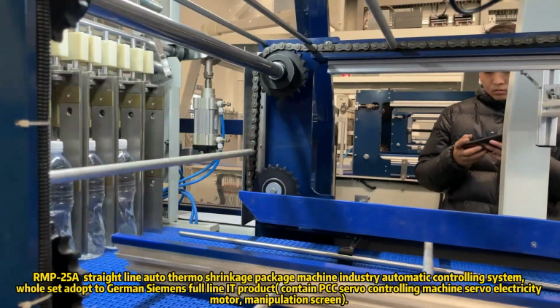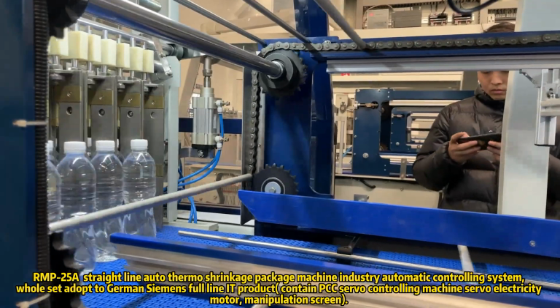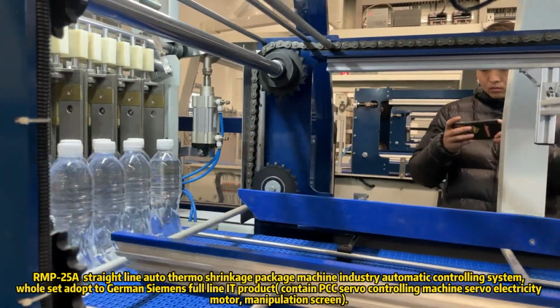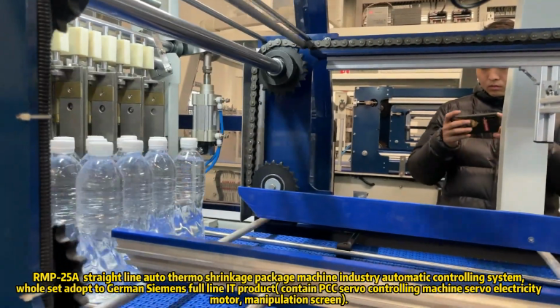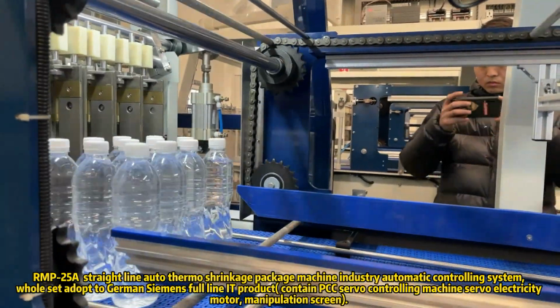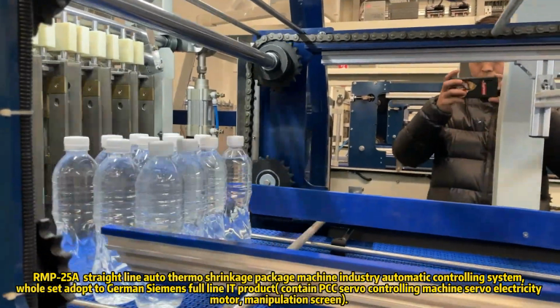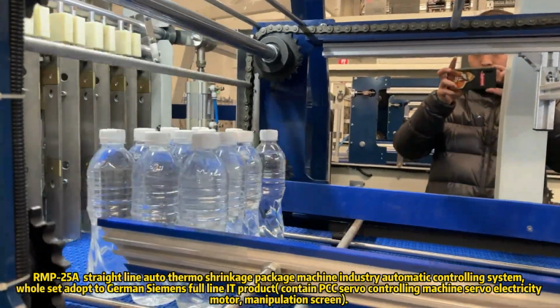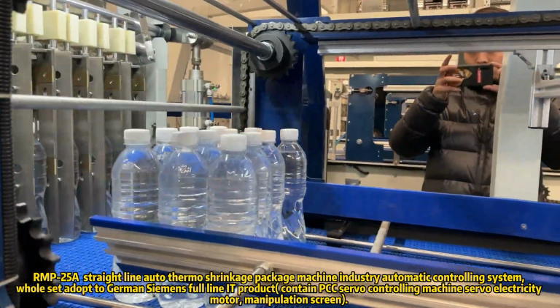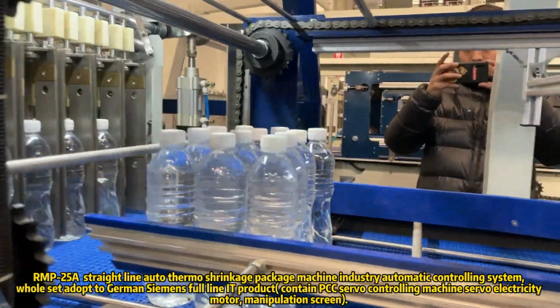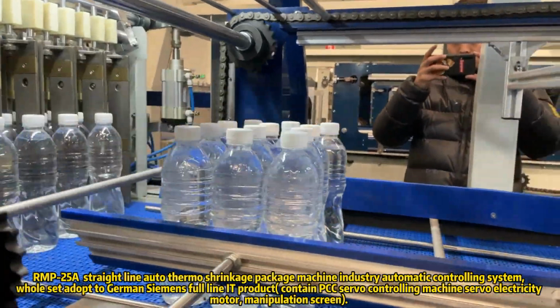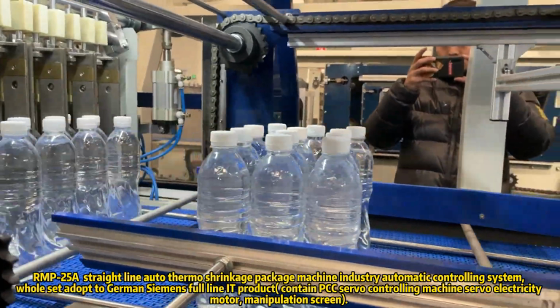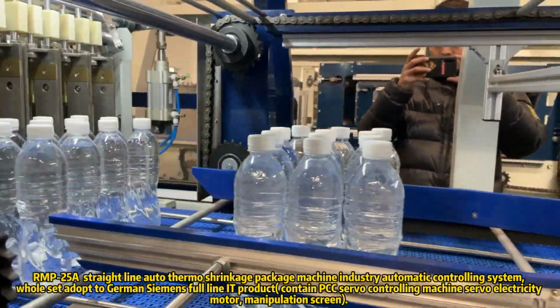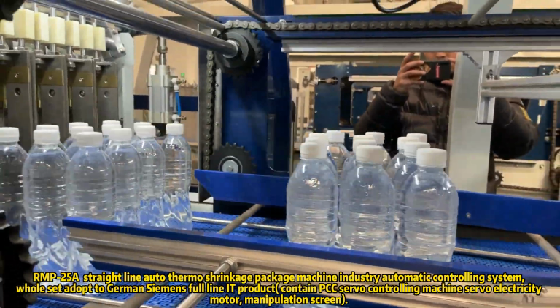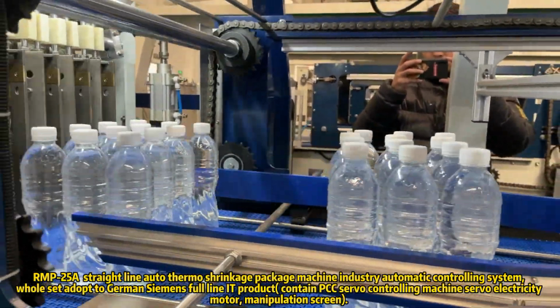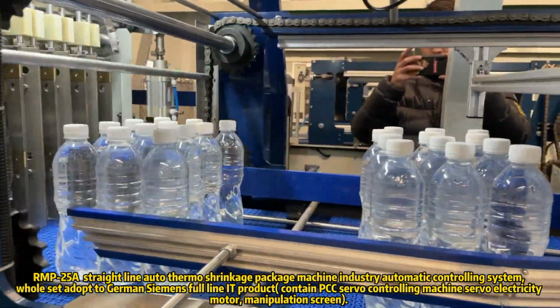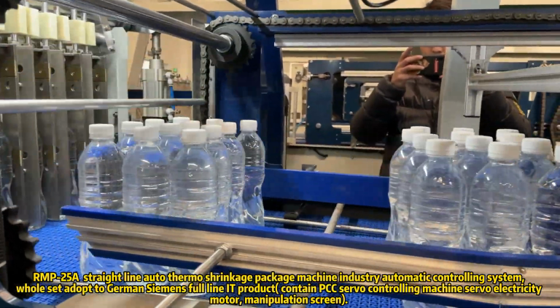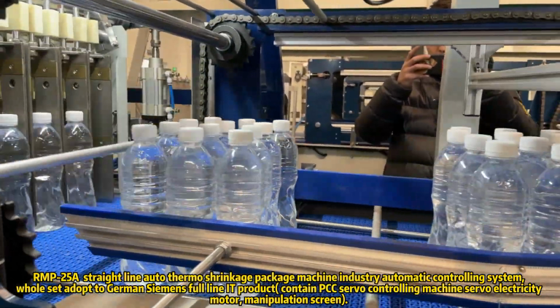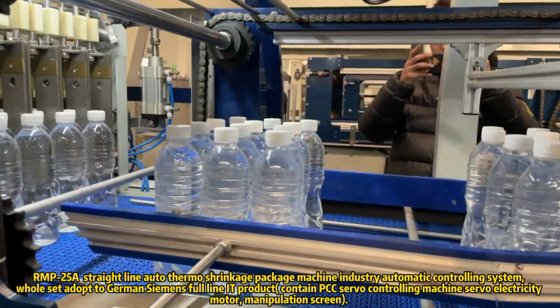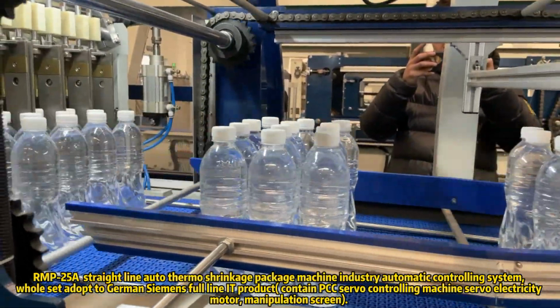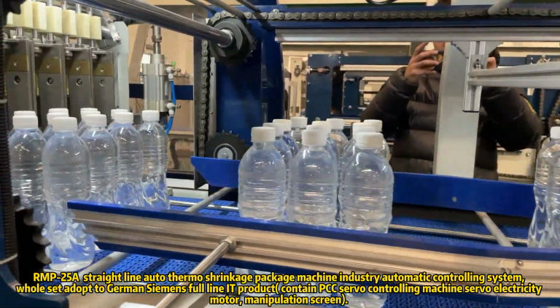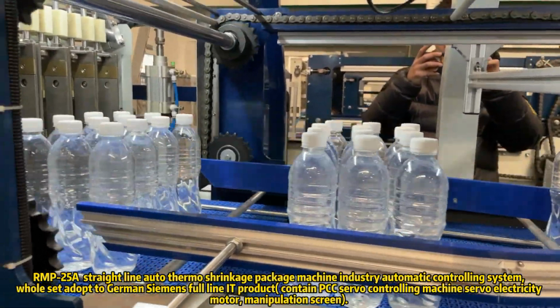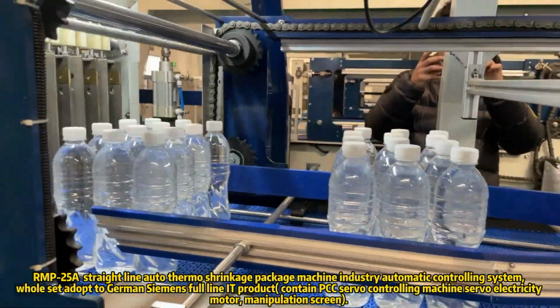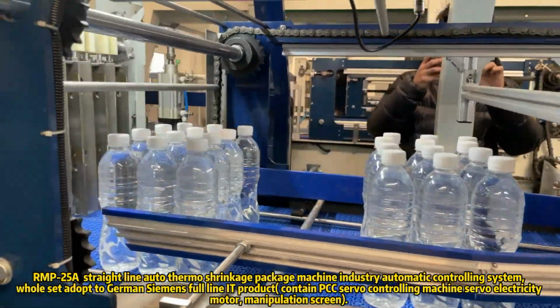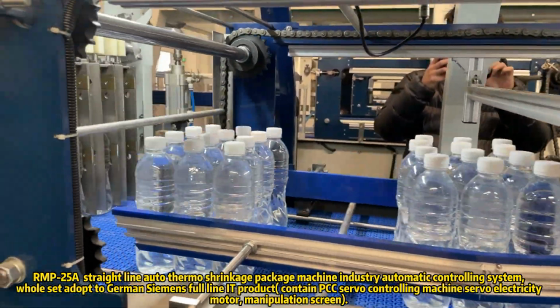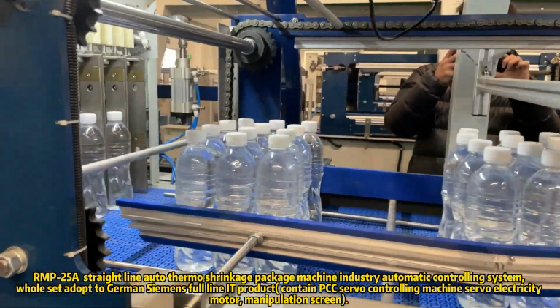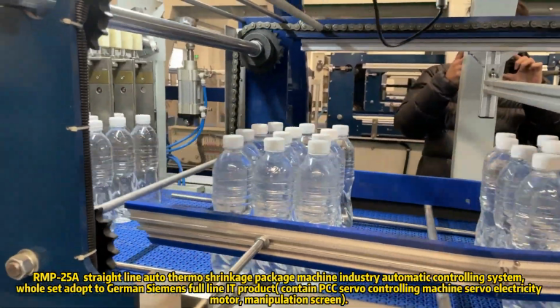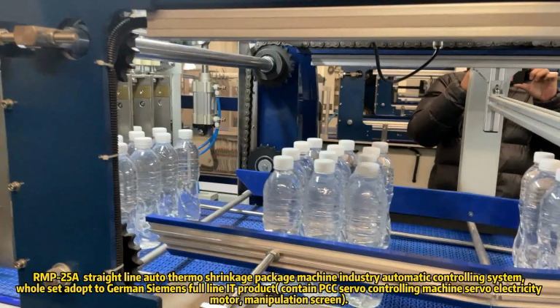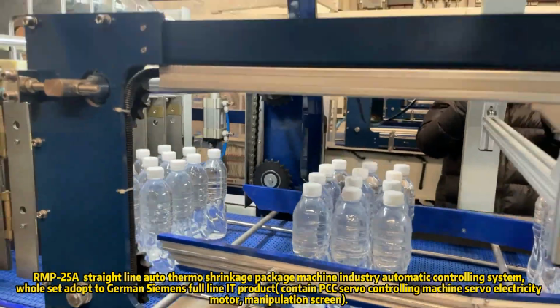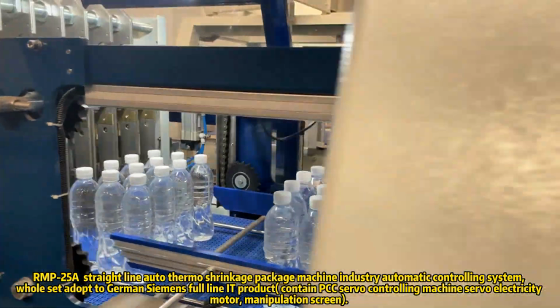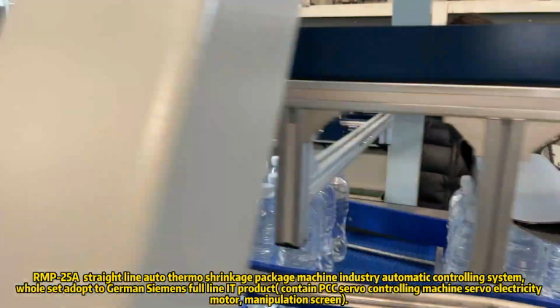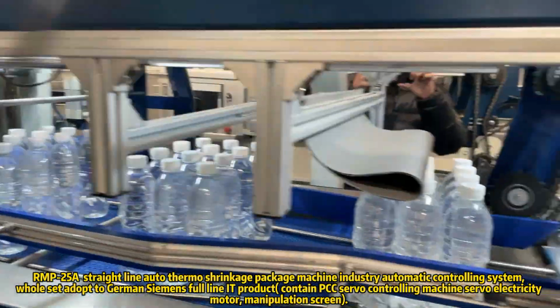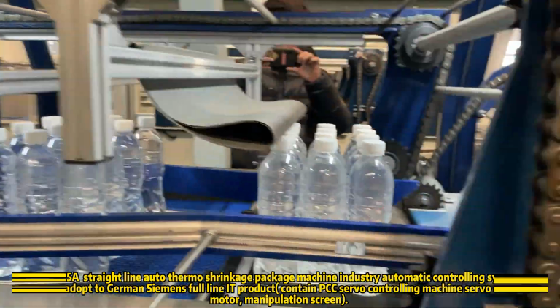It contains a PCC Servo Controlling Machine, Servo Electric Motor, and Manipulation Screen.